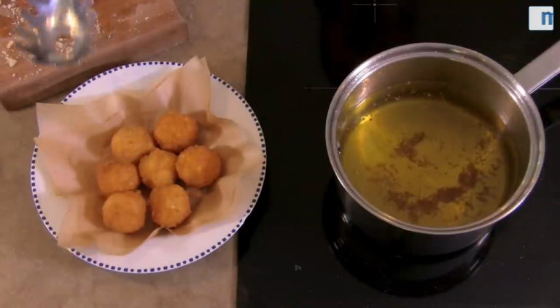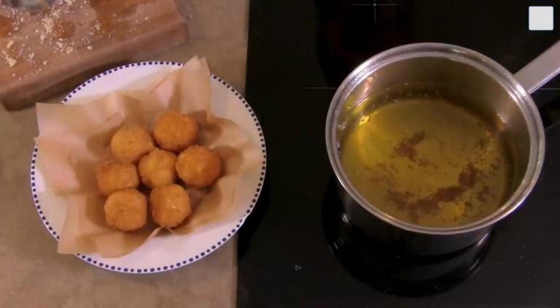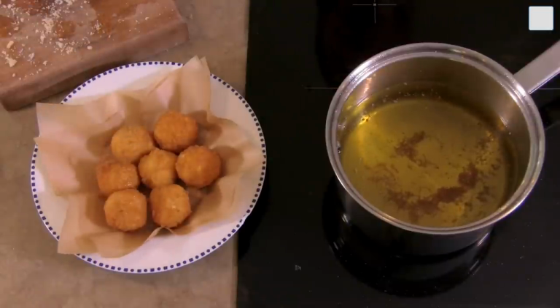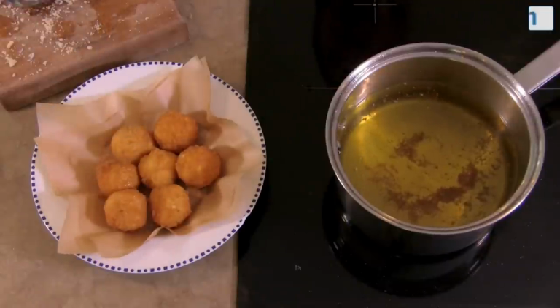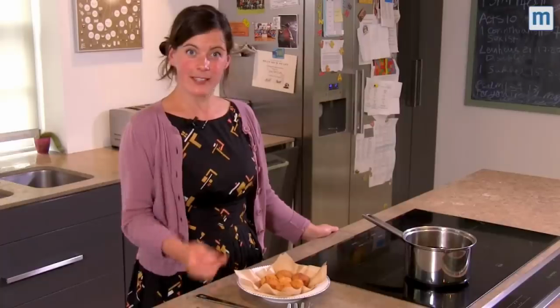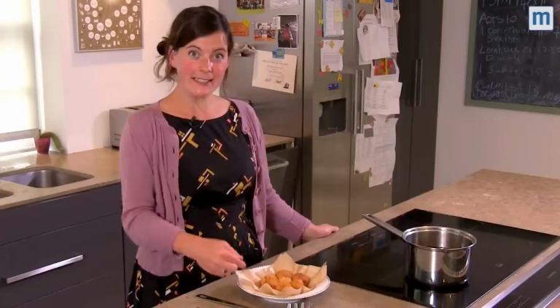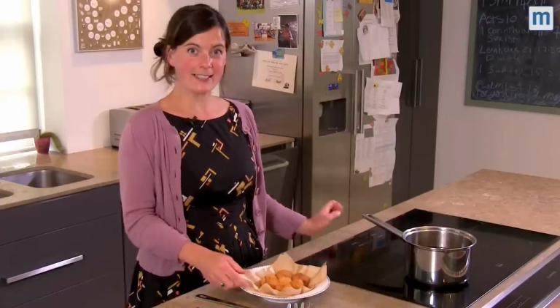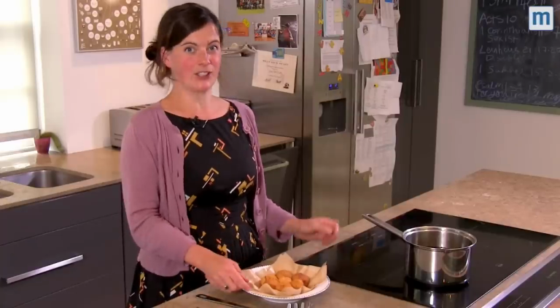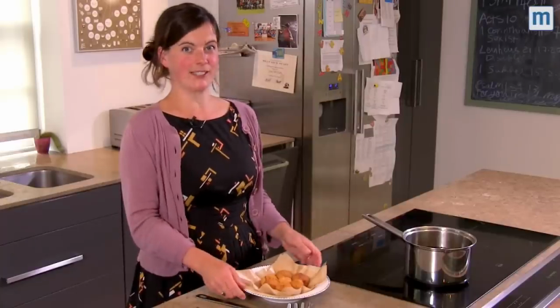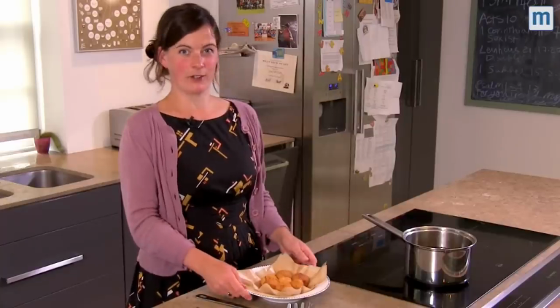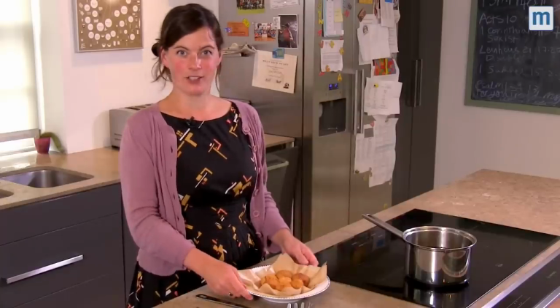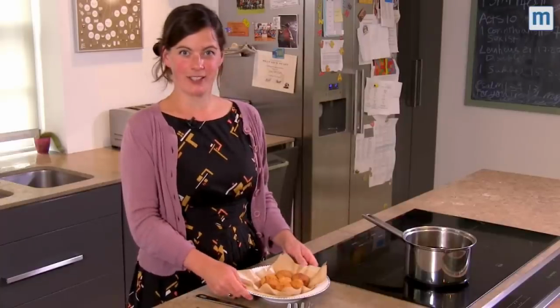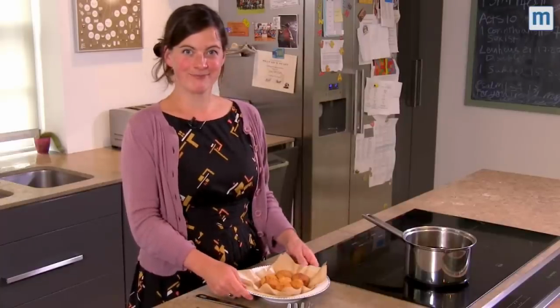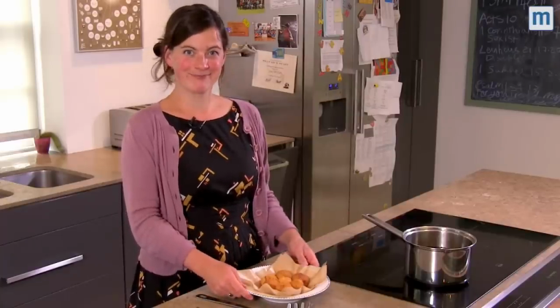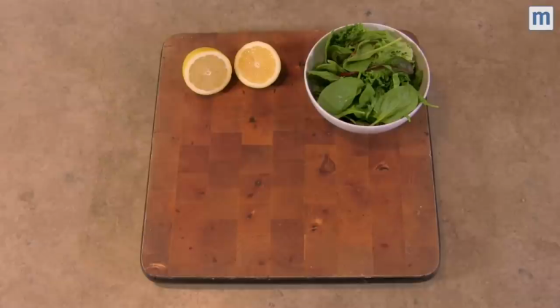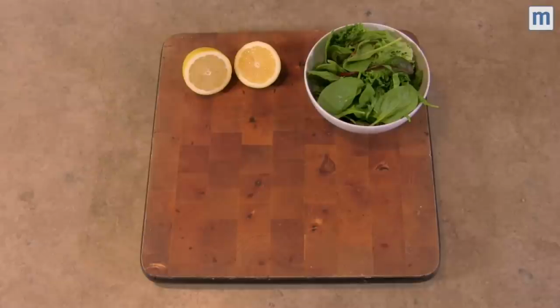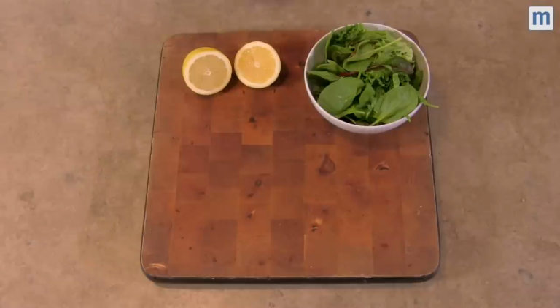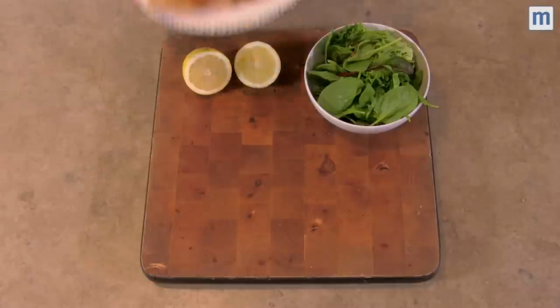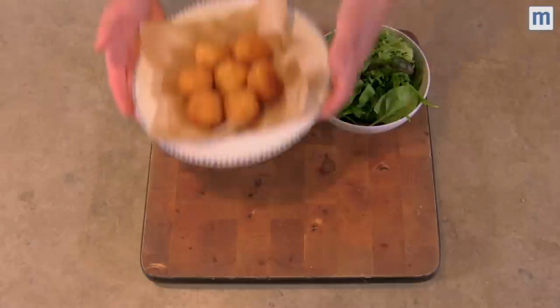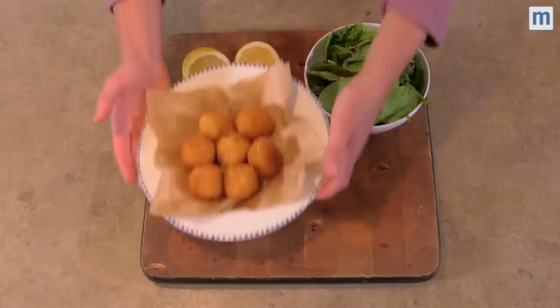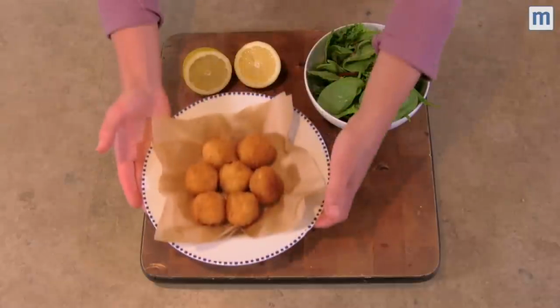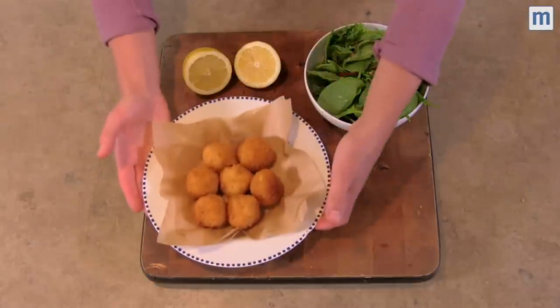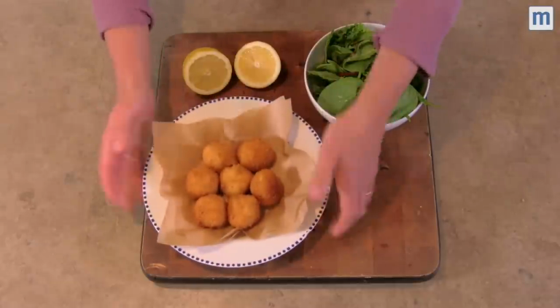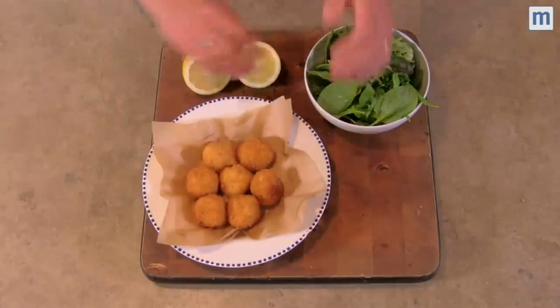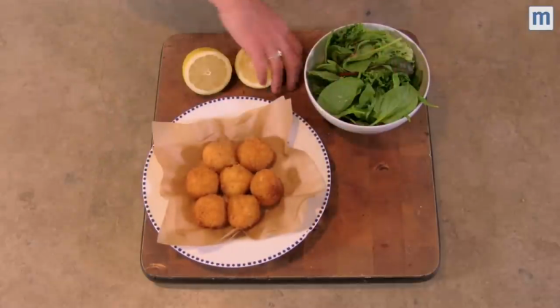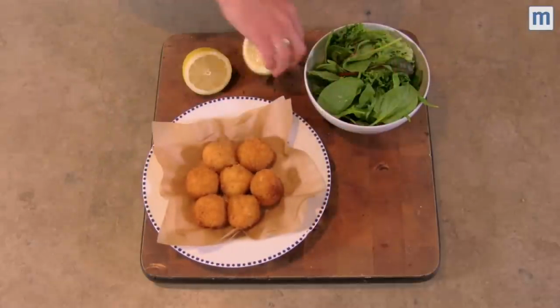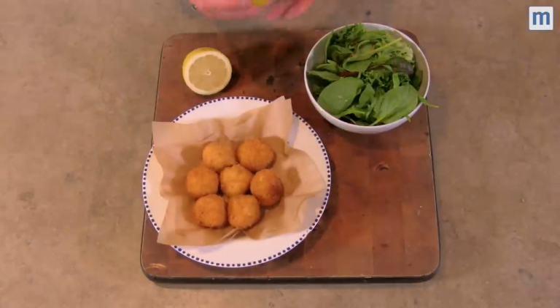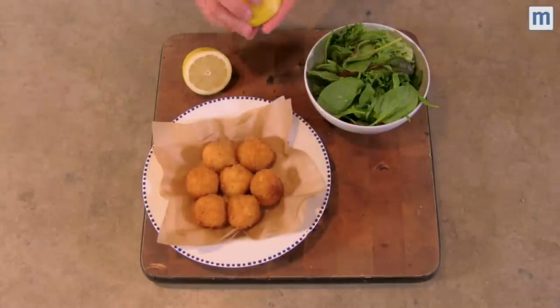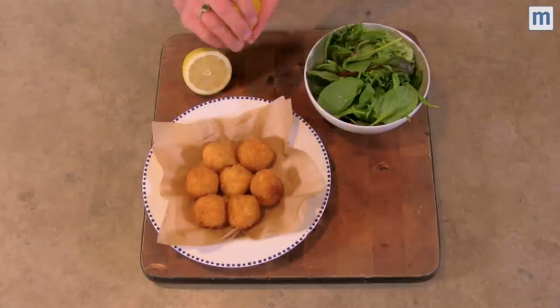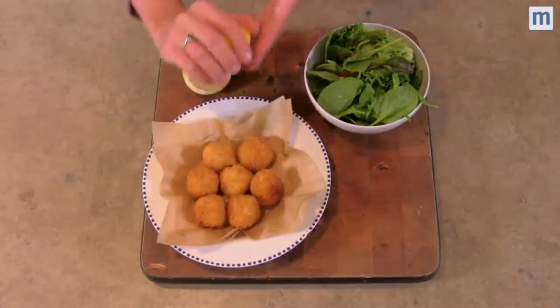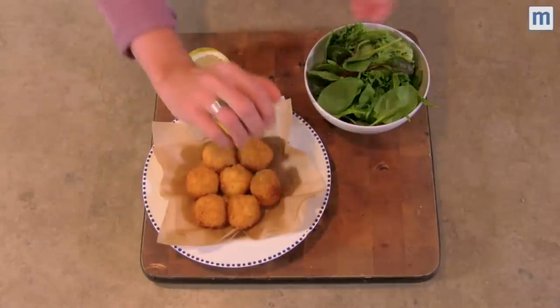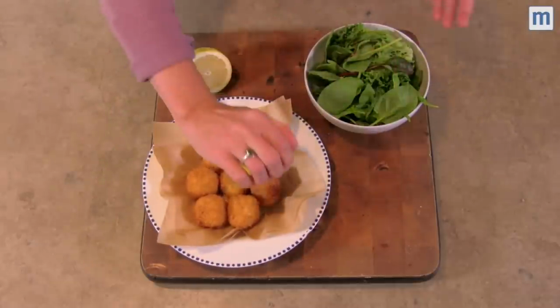So here we are, easy delicious arancini. We like to eat these at home with a great big green salad and a squeeze of lemon.